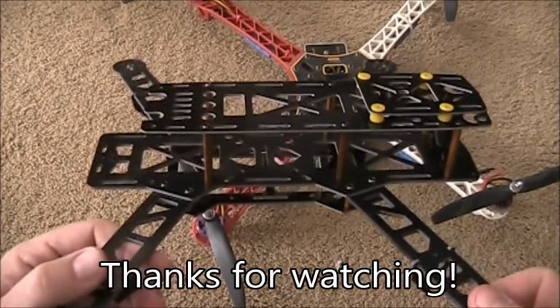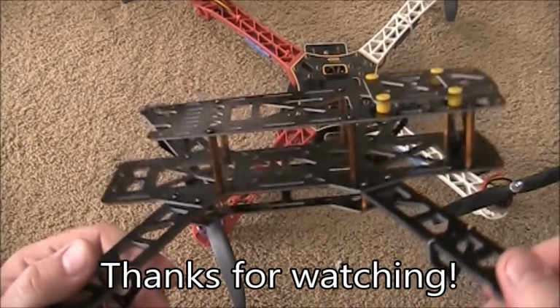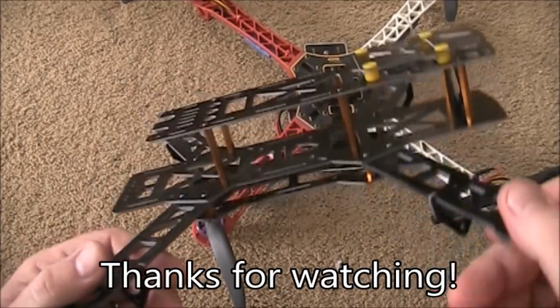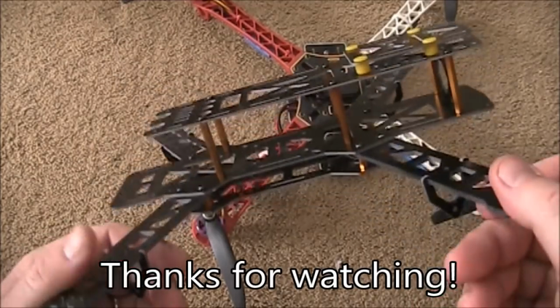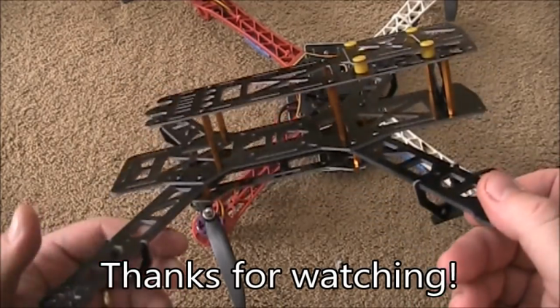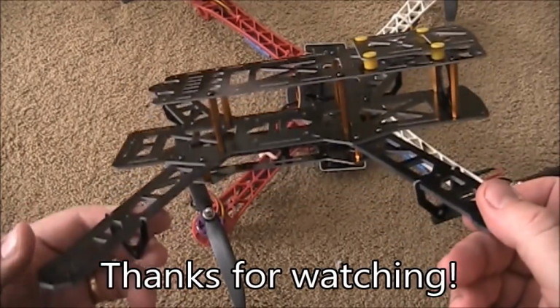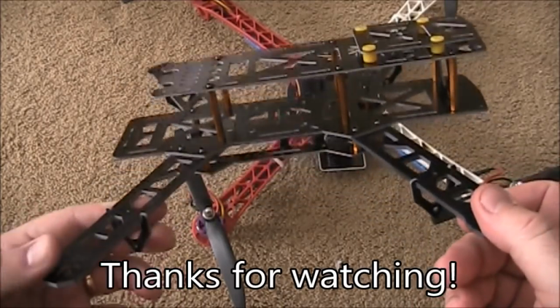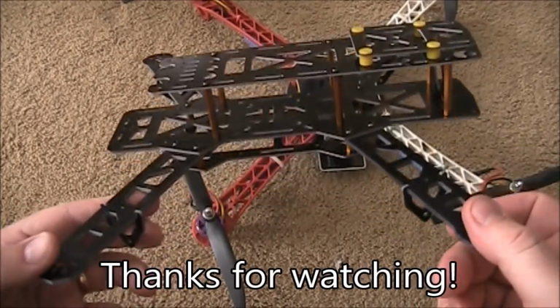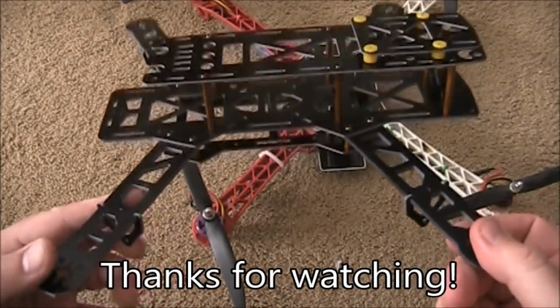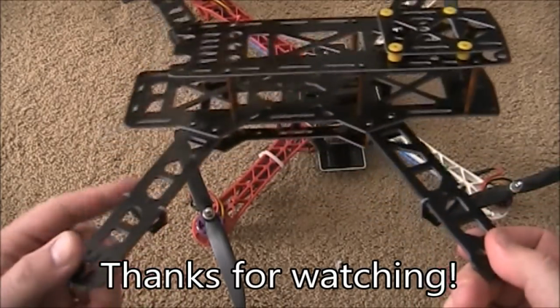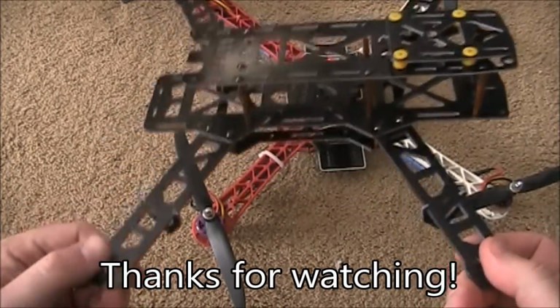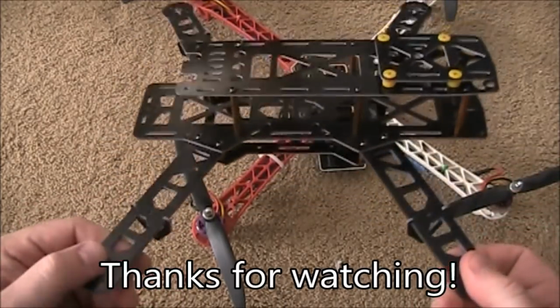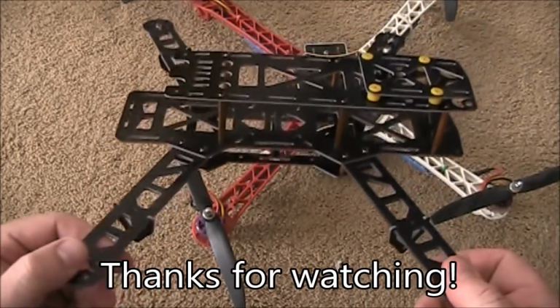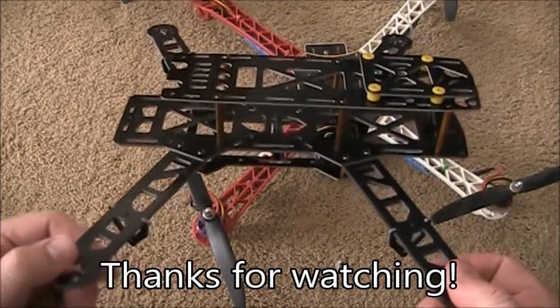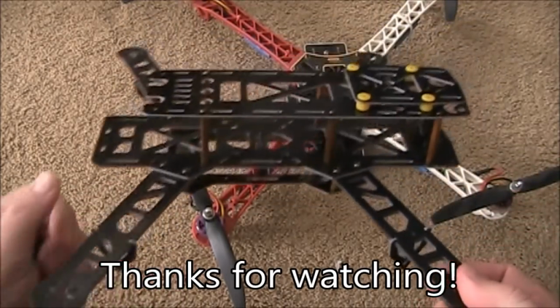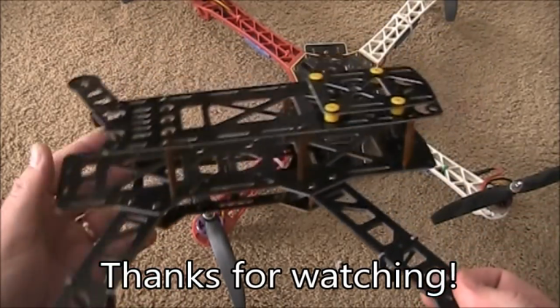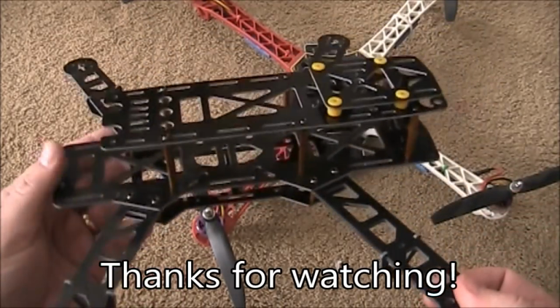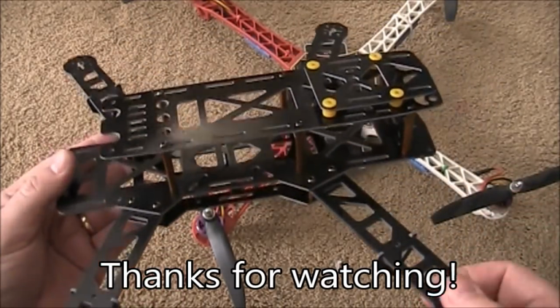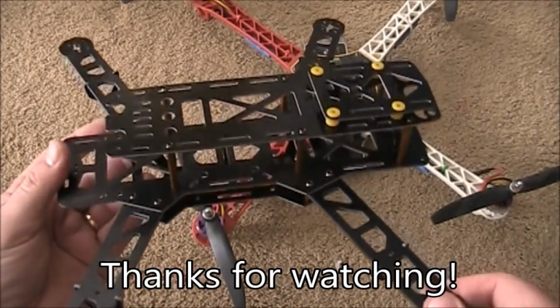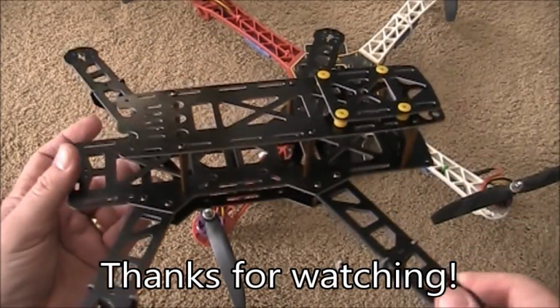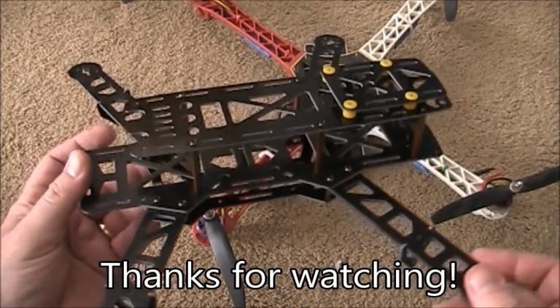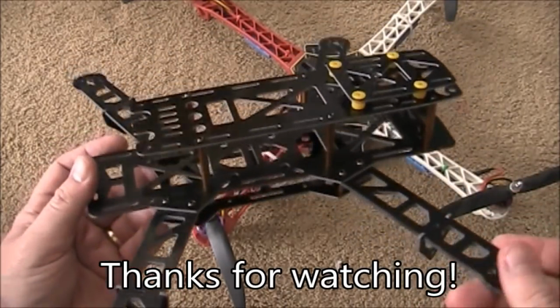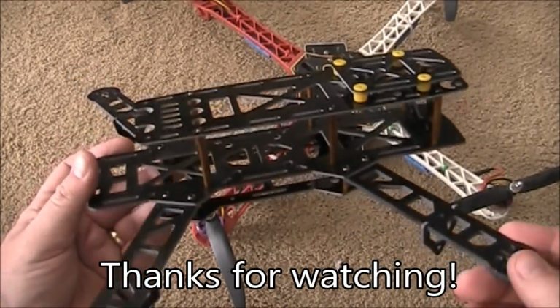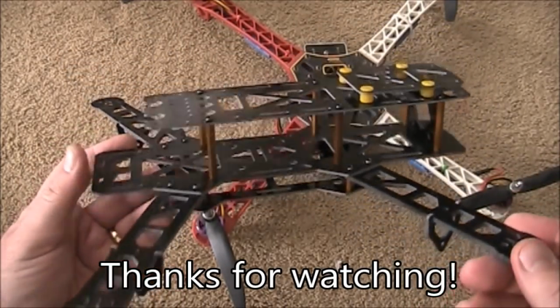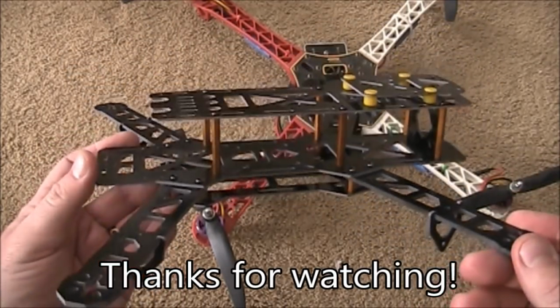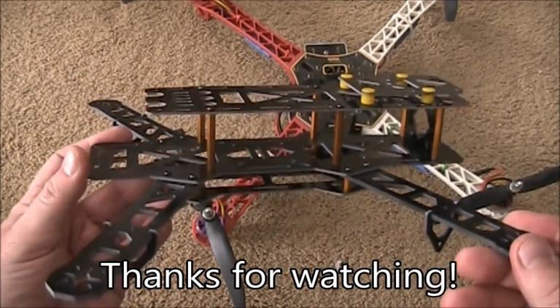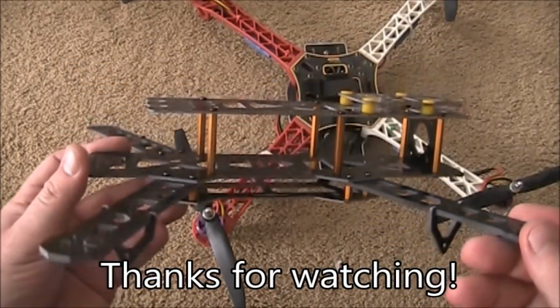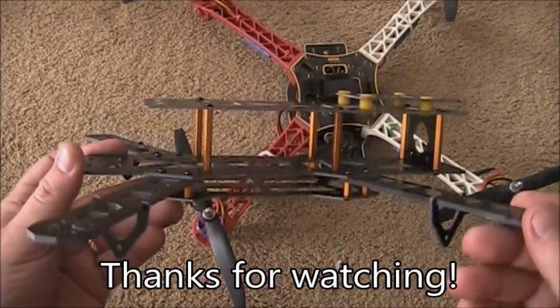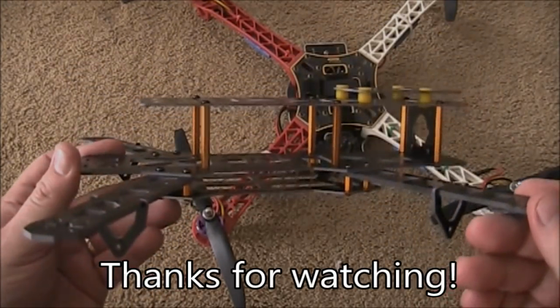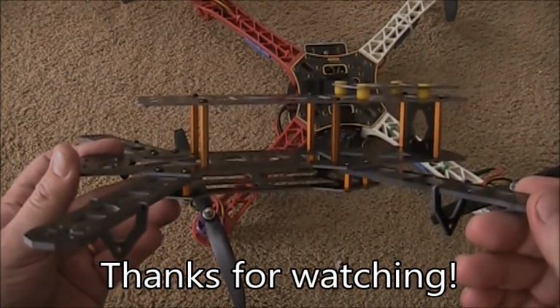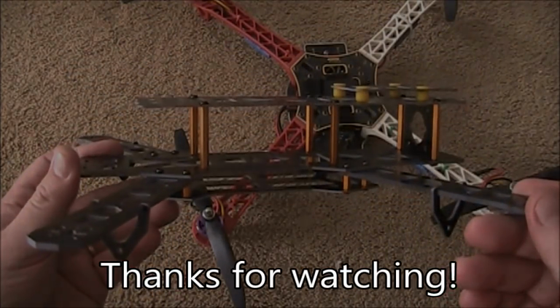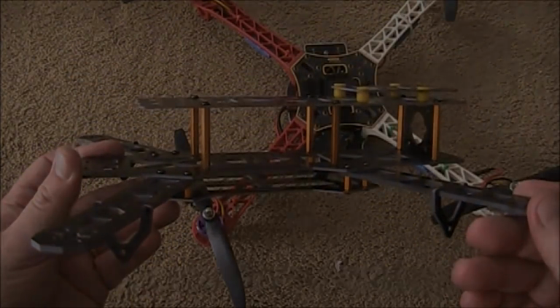If you have any questions about this frame, leave them in the comments and I'll try to help you out as best I can. And as always, thanks for watching.